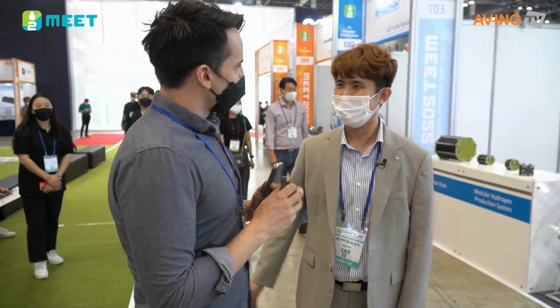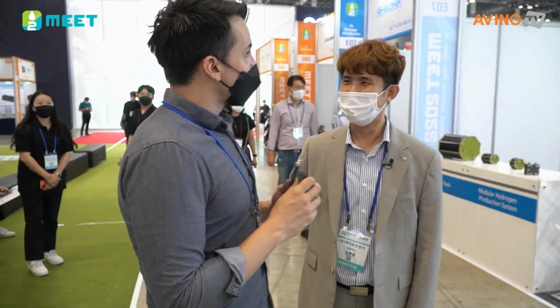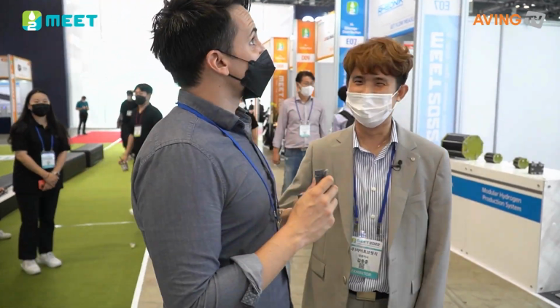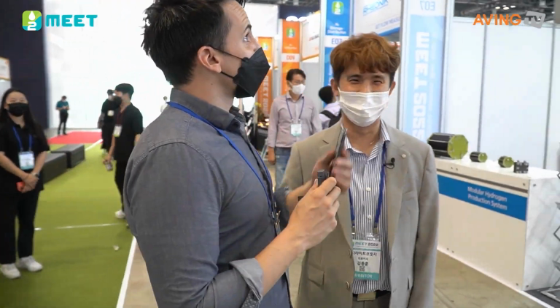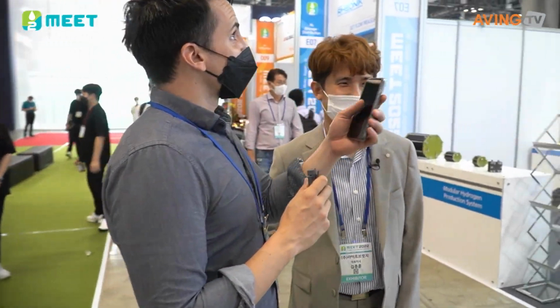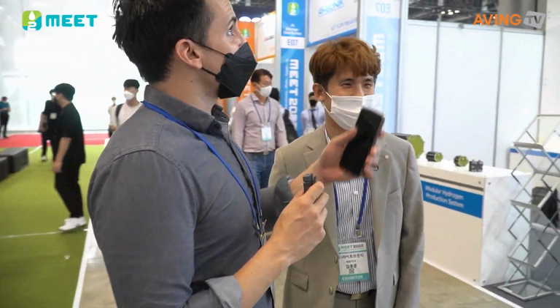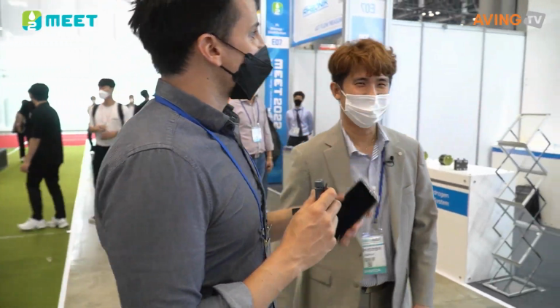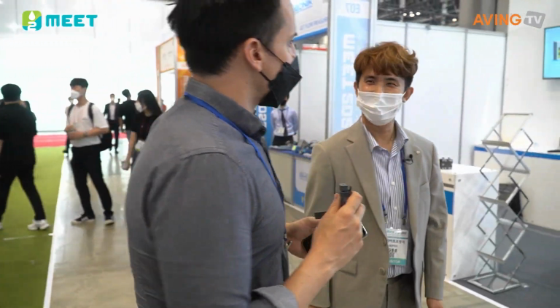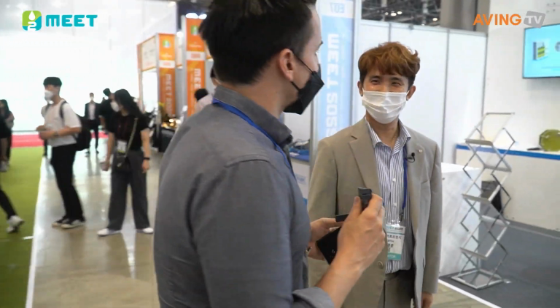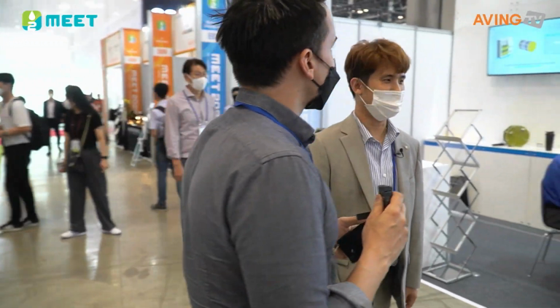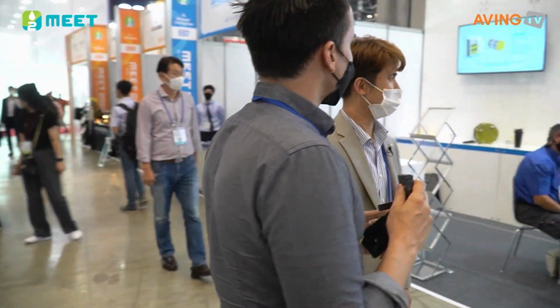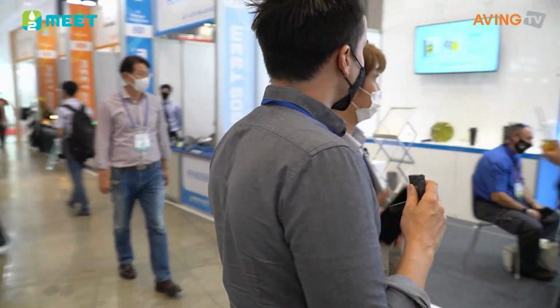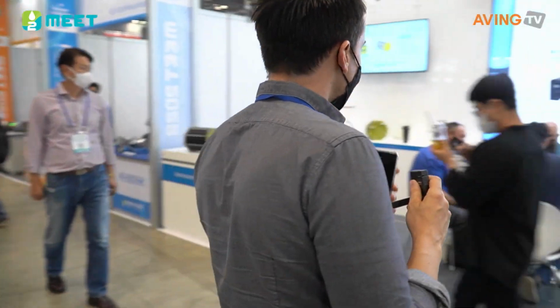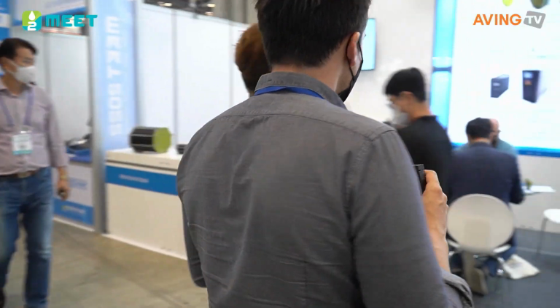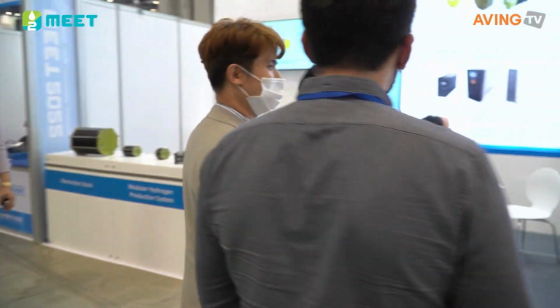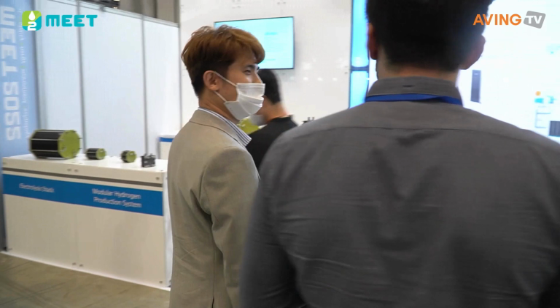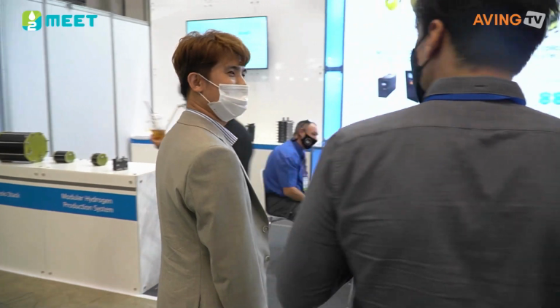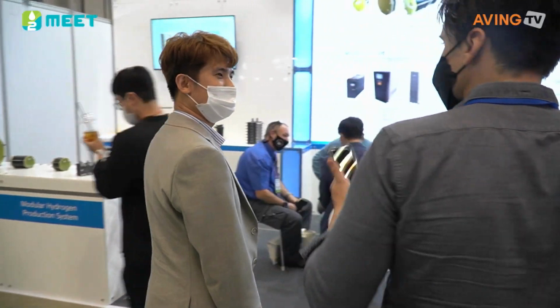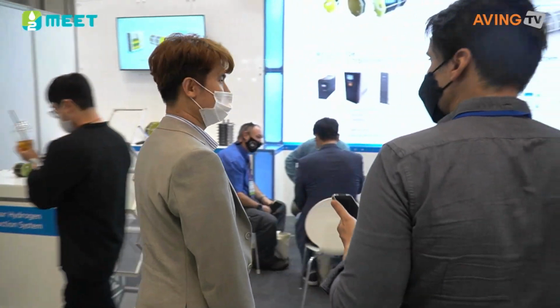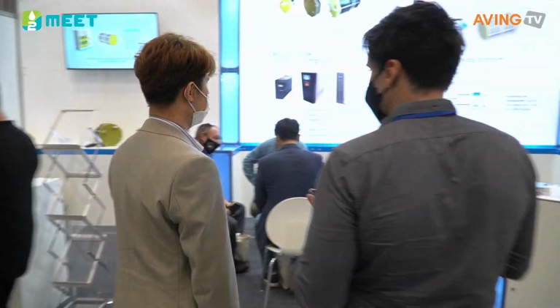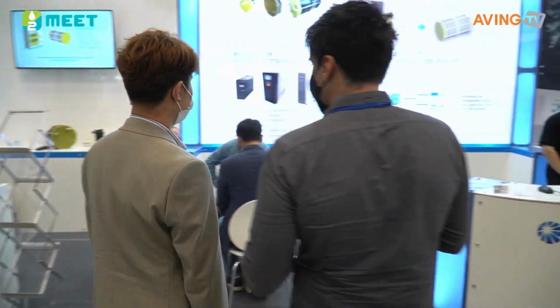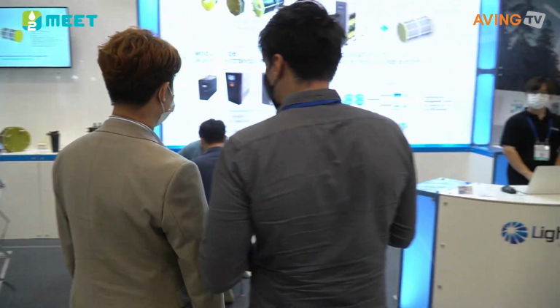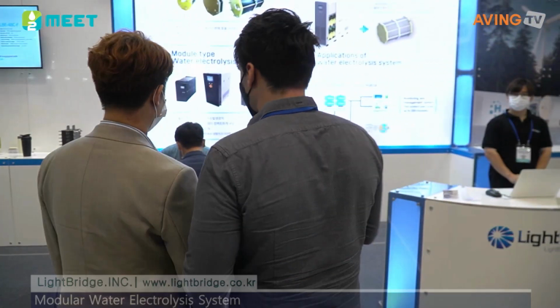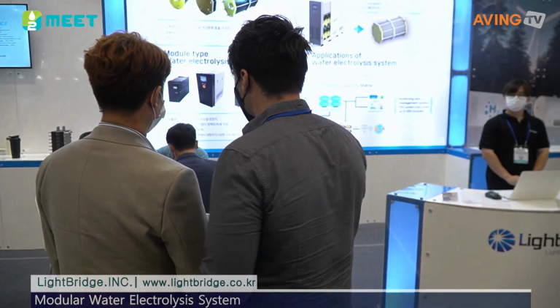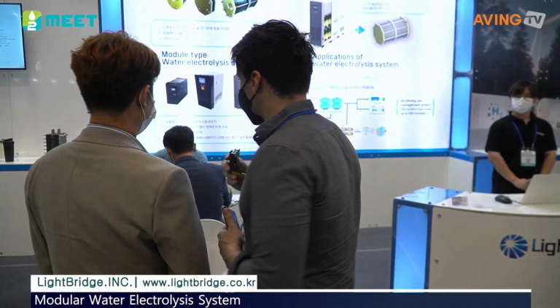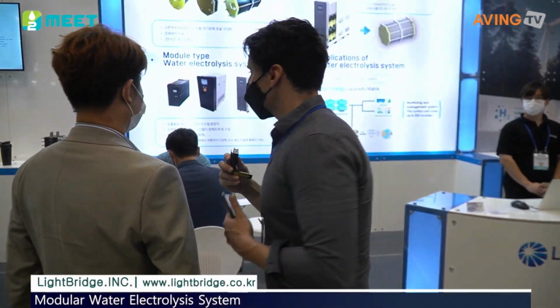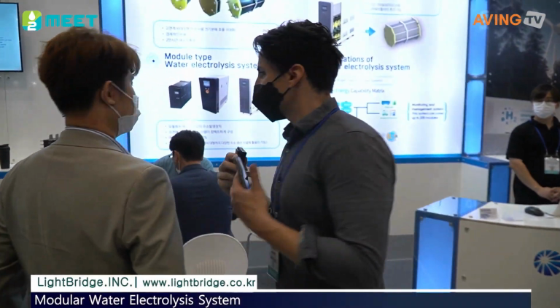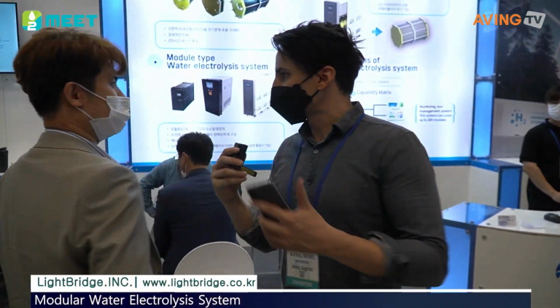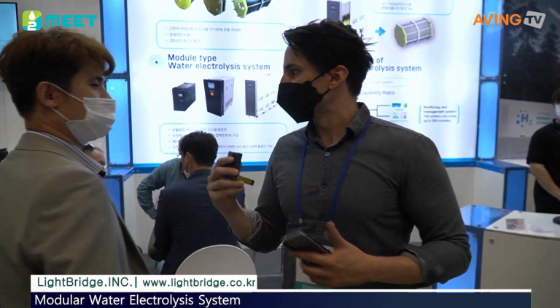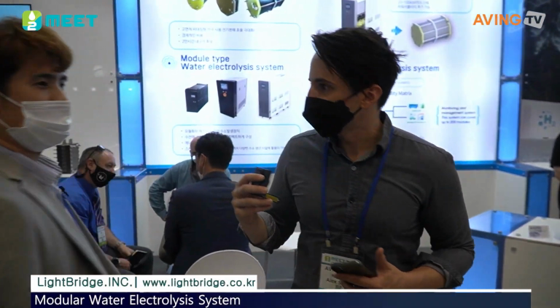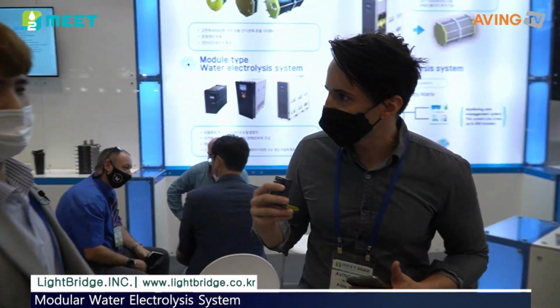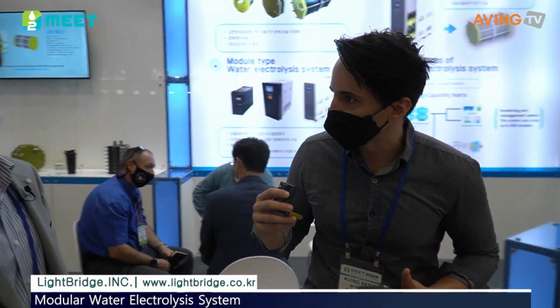This is Light Bridge. It's done in Light Bridge. What is Light Bridge? Can you introduce us?